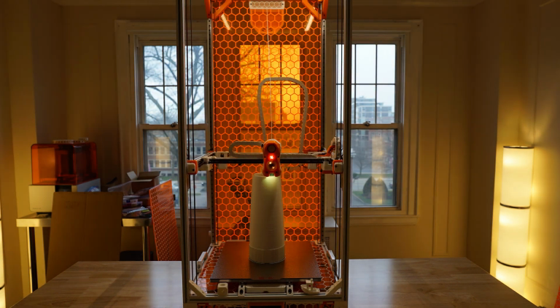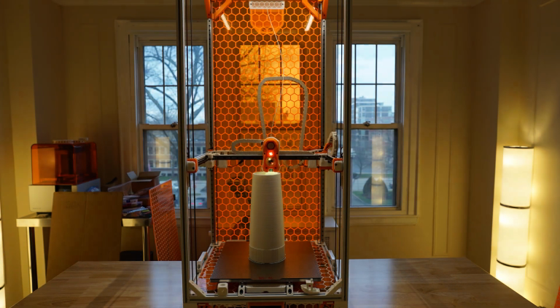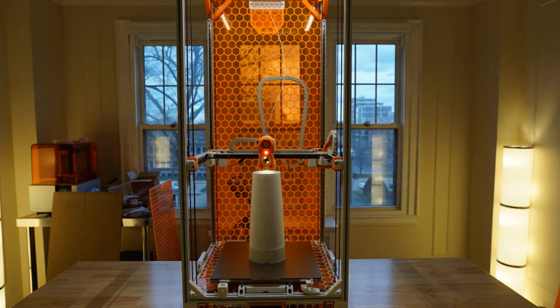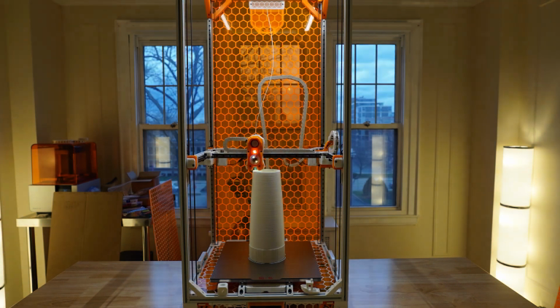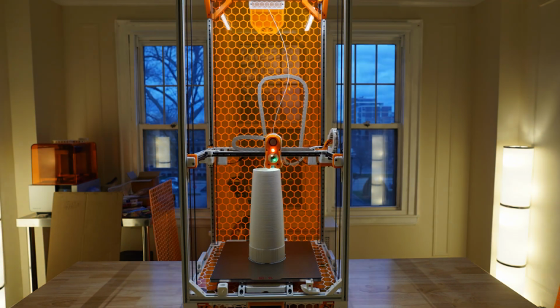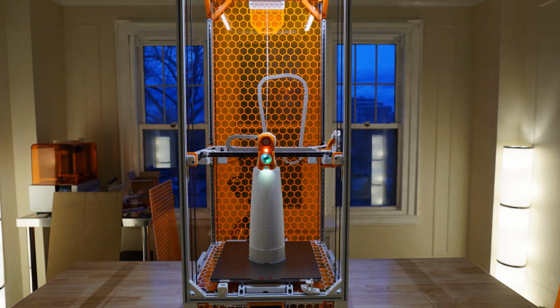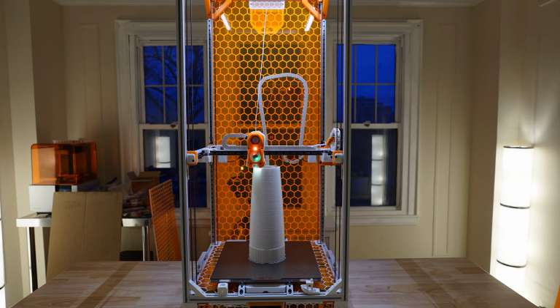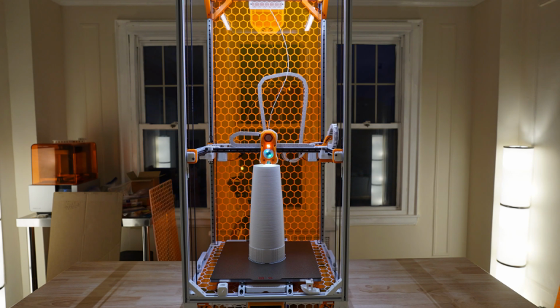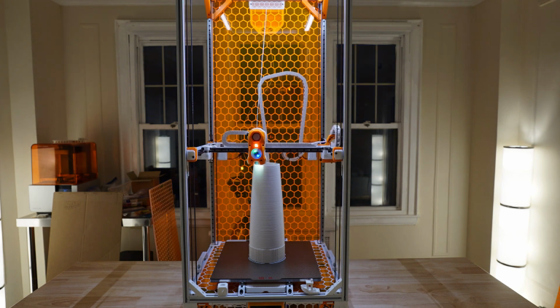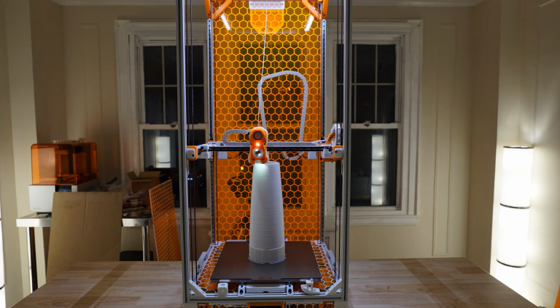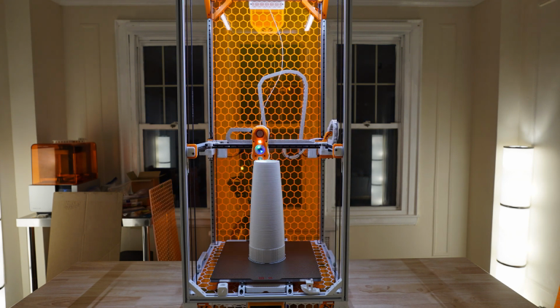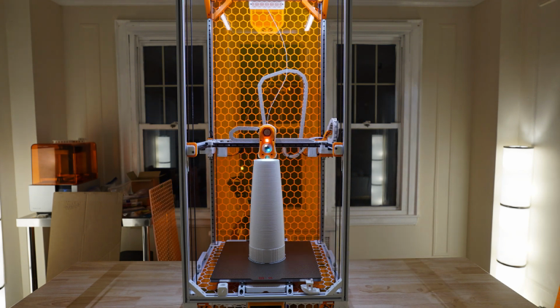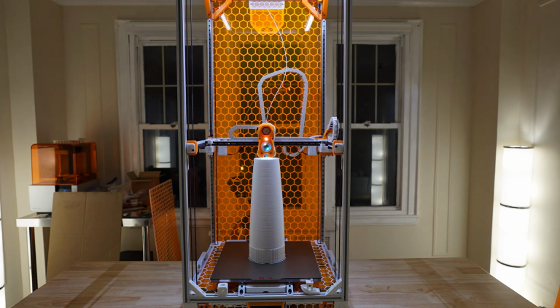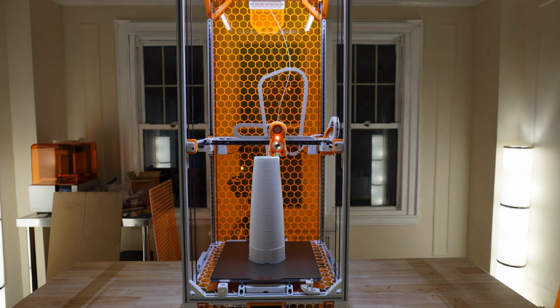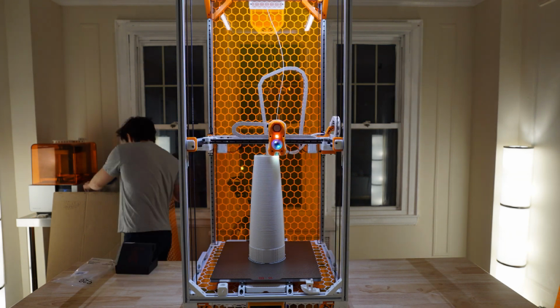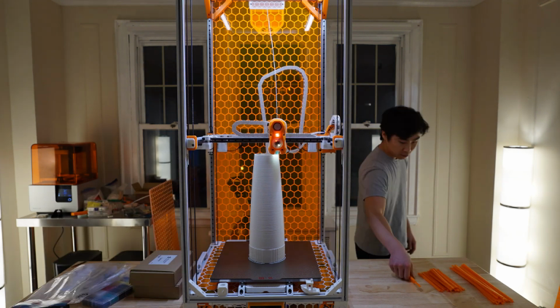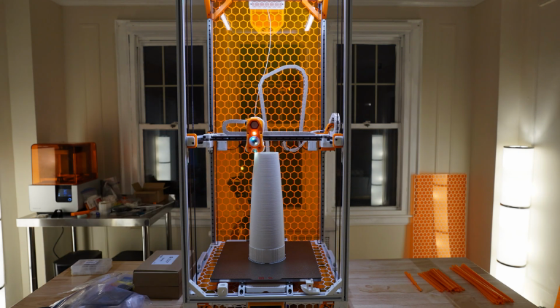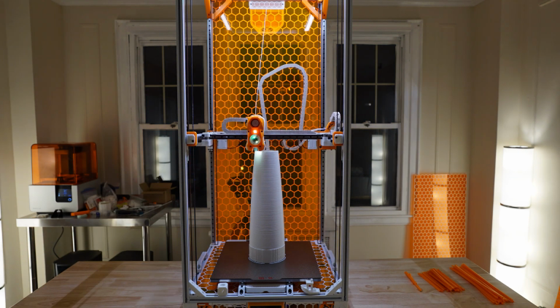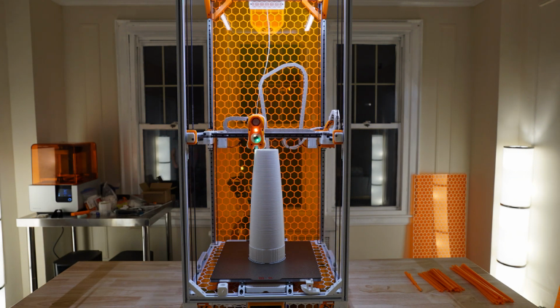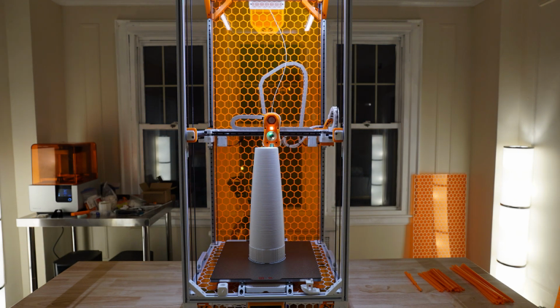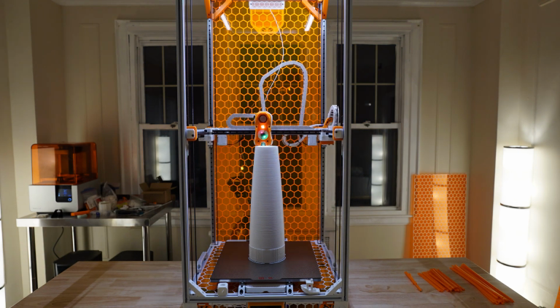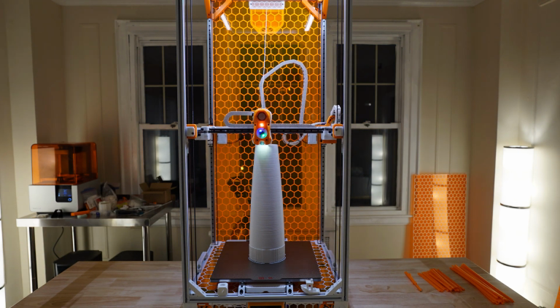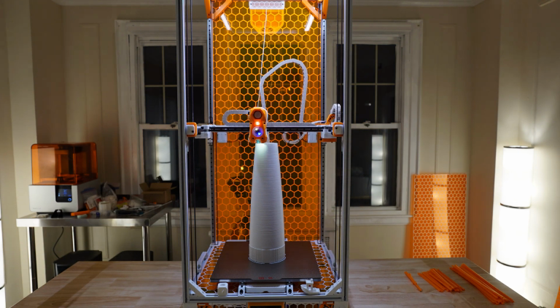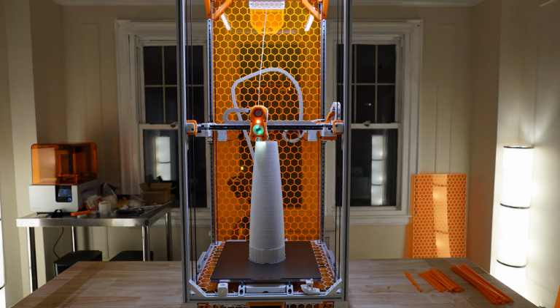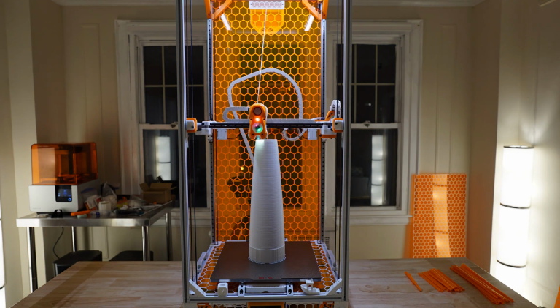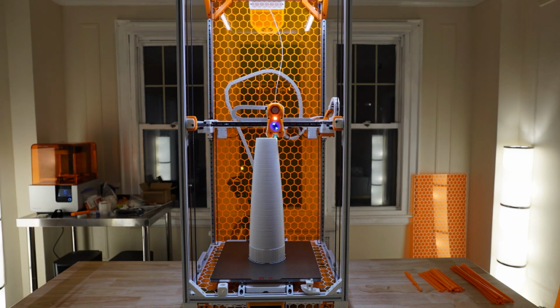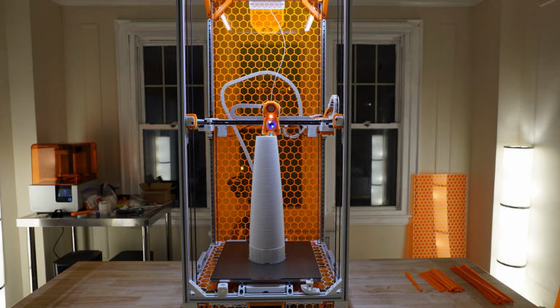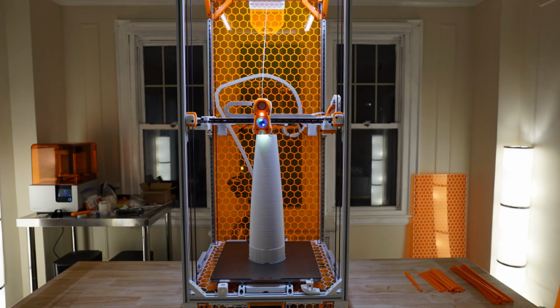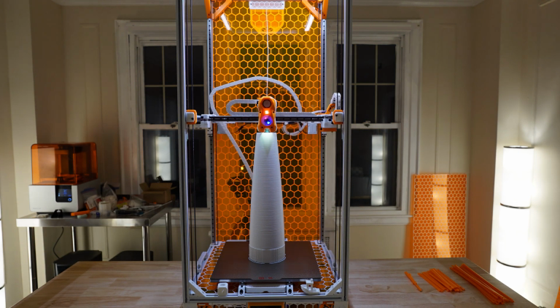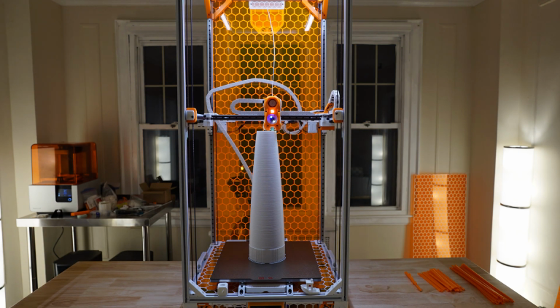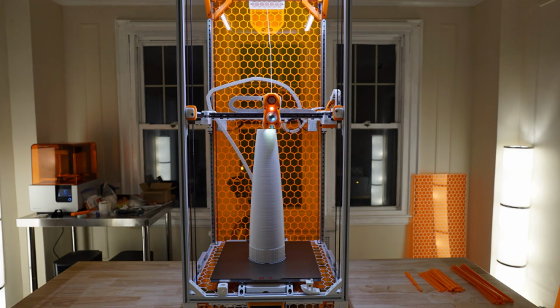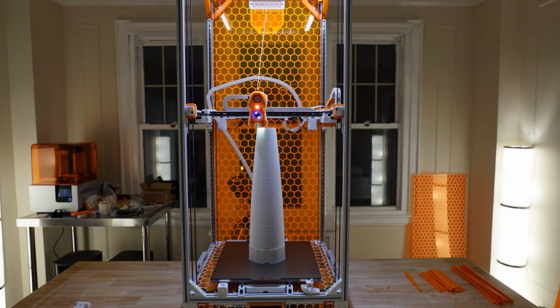The walls on these components were 1/8 of an inch thick, and we put them through ejection tests to see how well they perform.